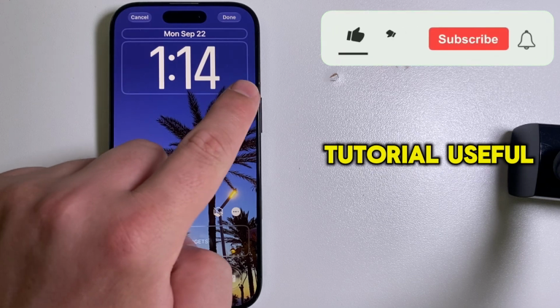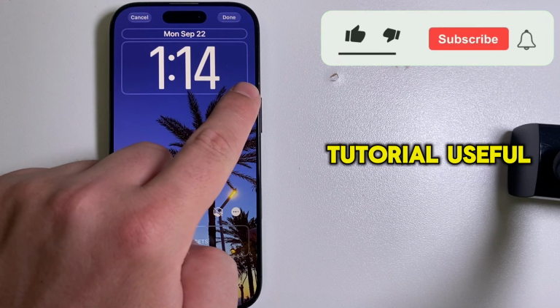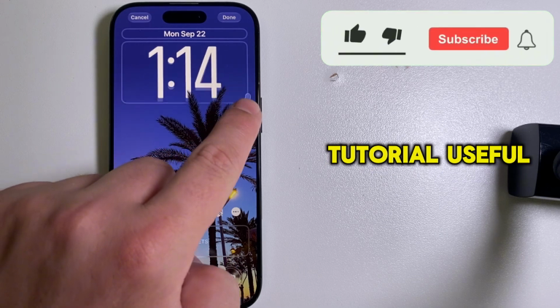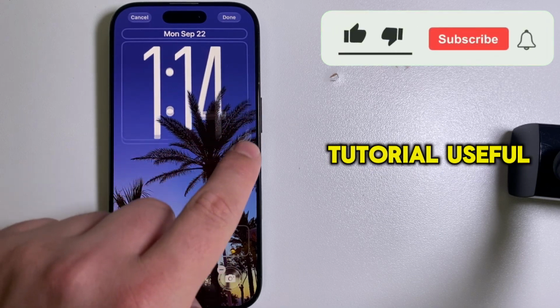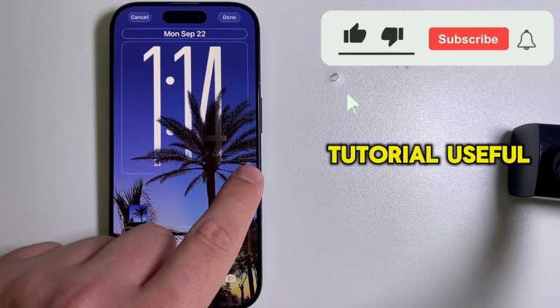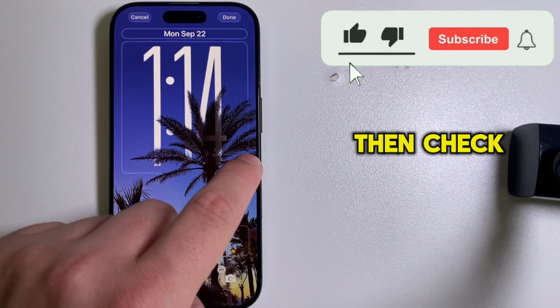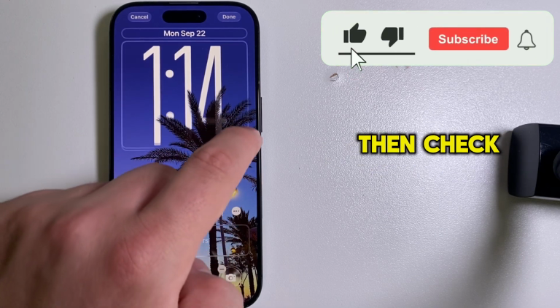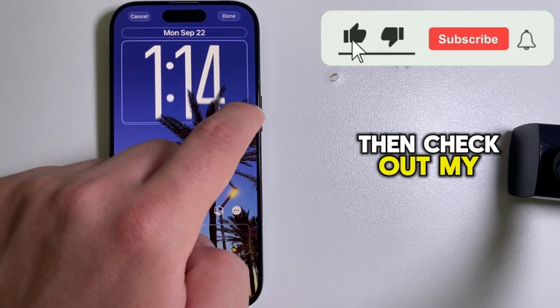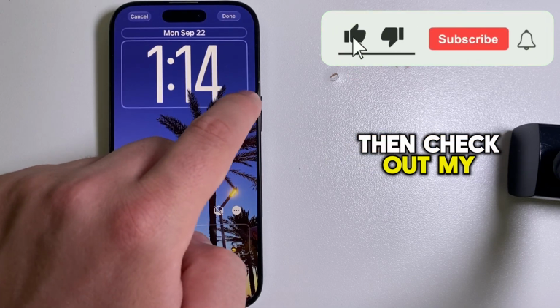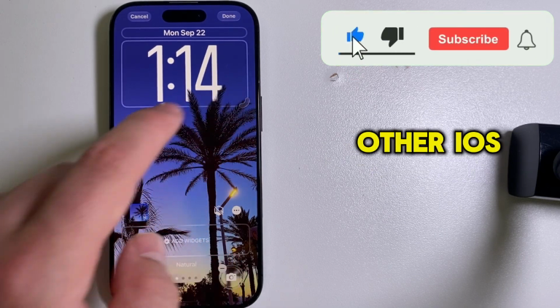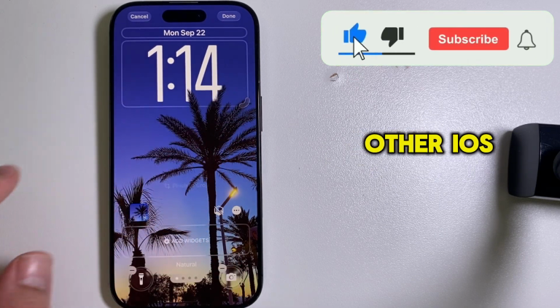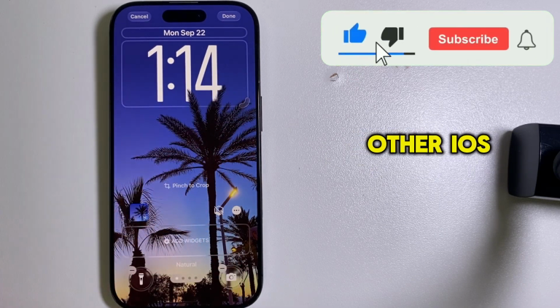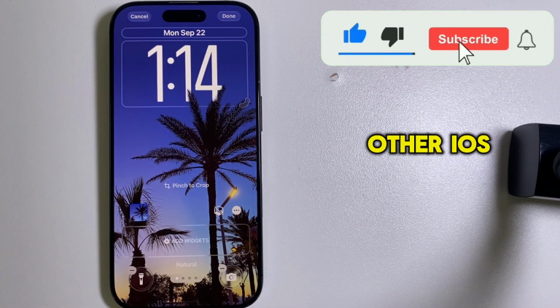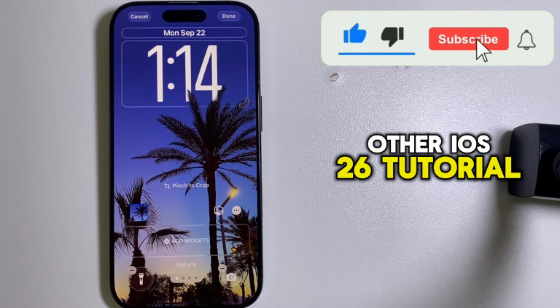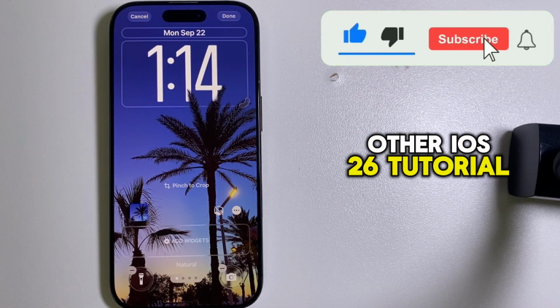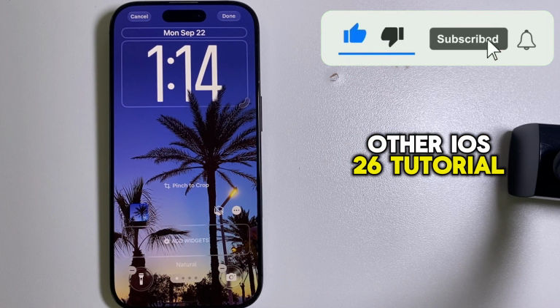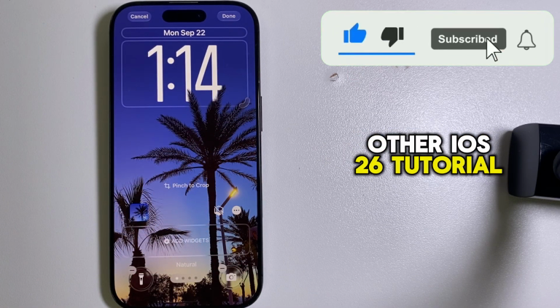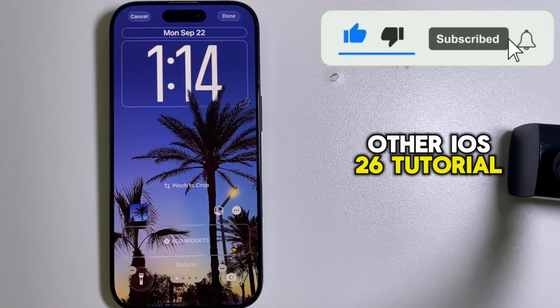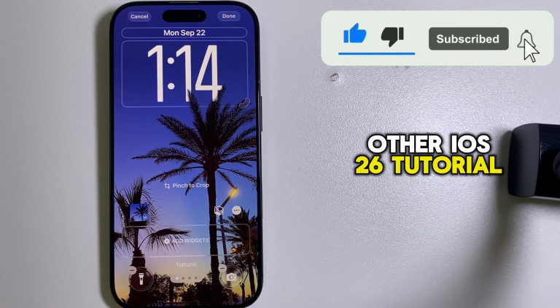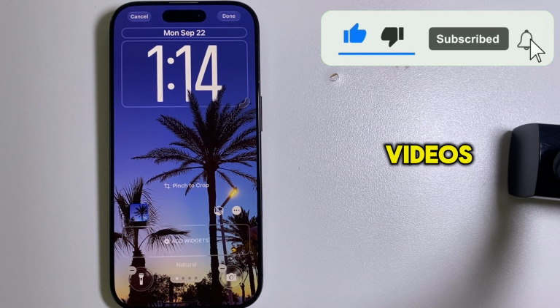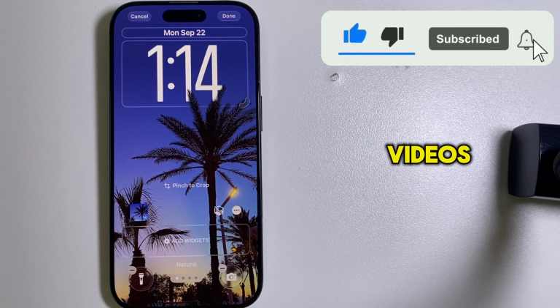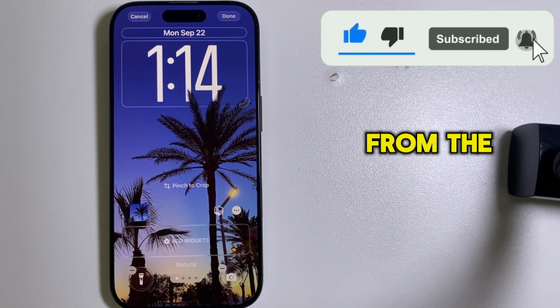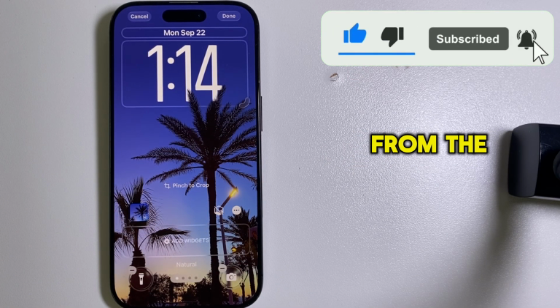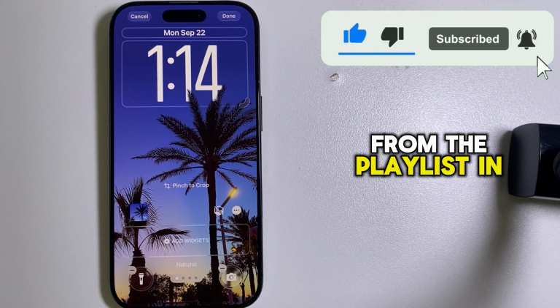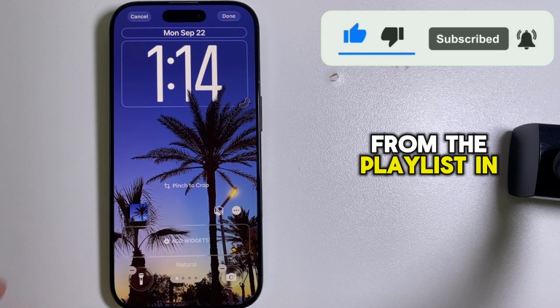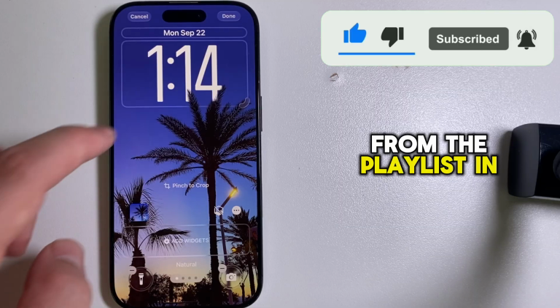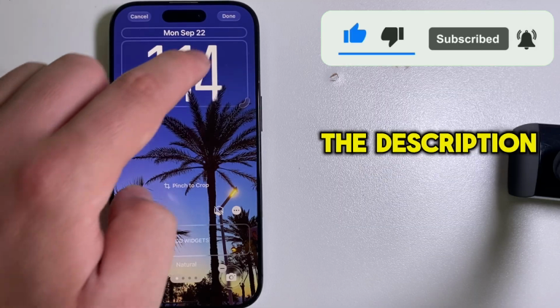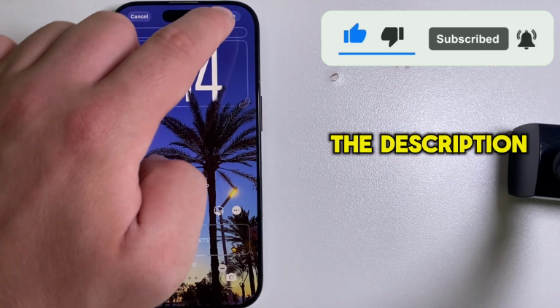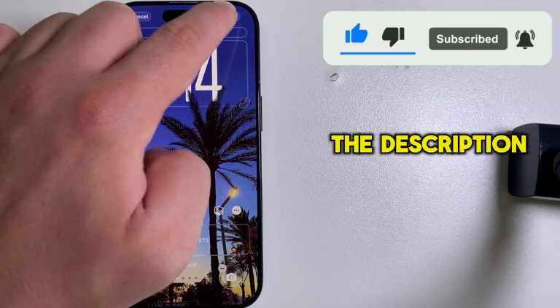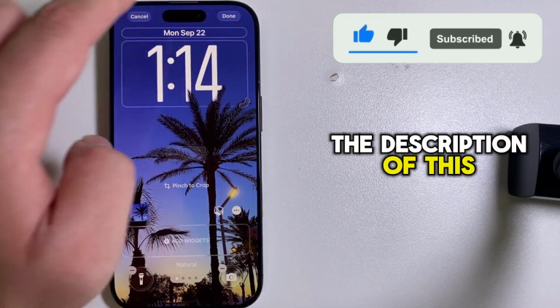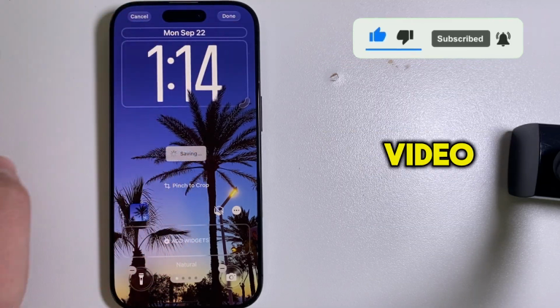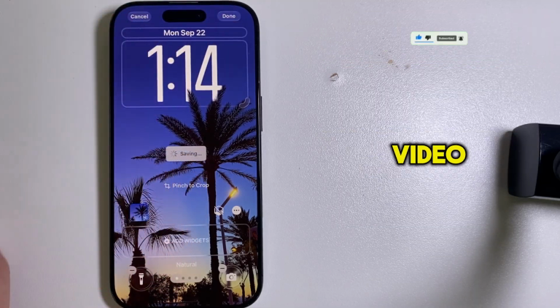If you found this tutorial useful, check out my other iOS 26 tutorial videos from the playlist in the description of this video.